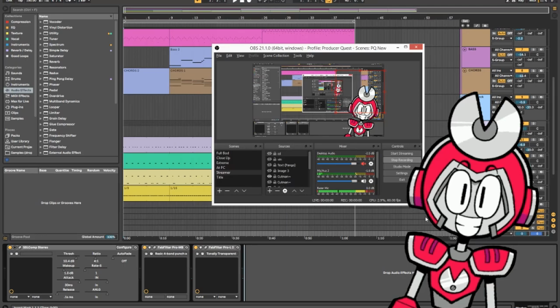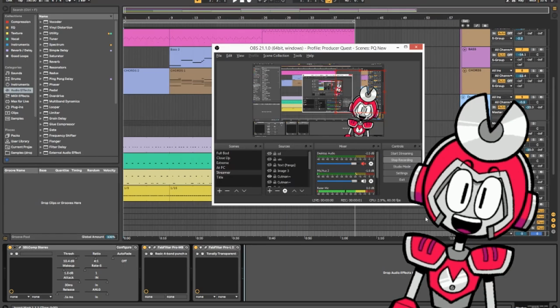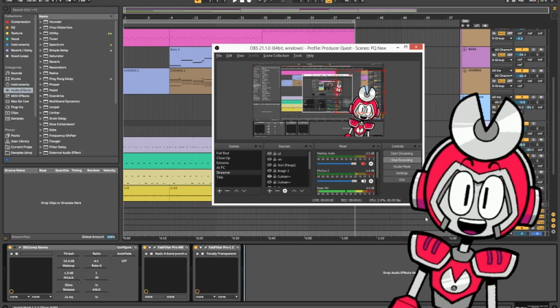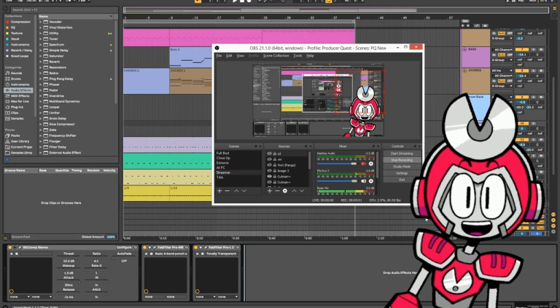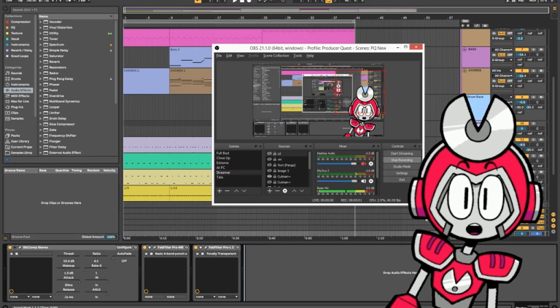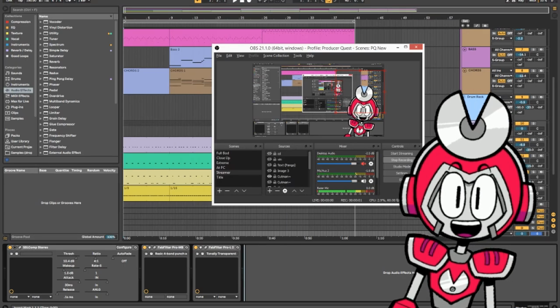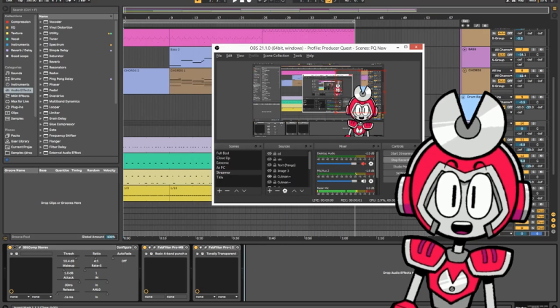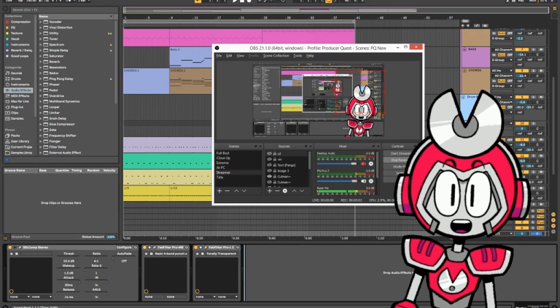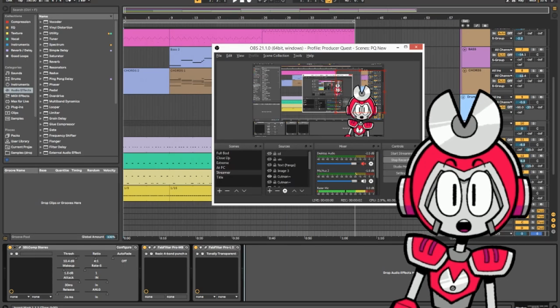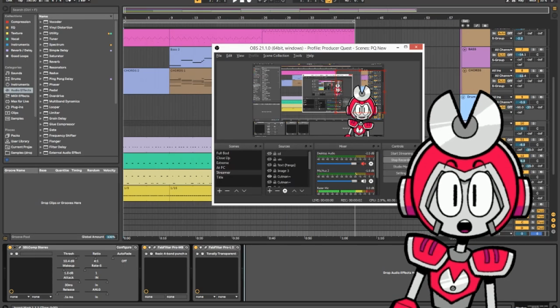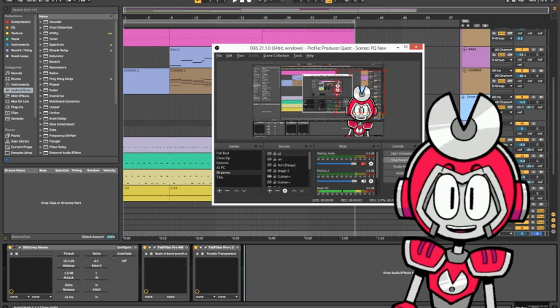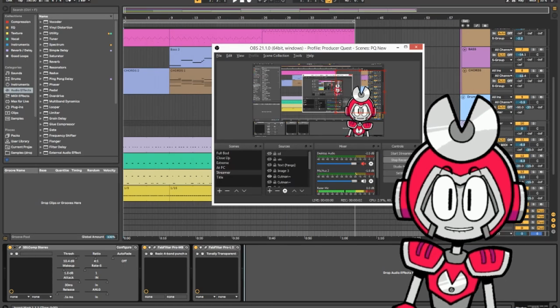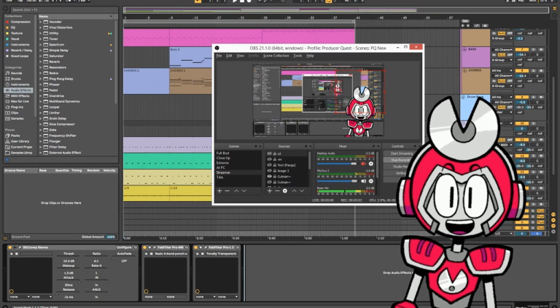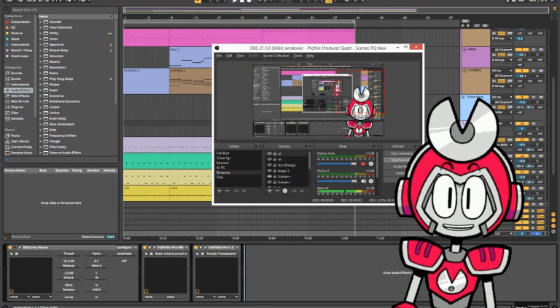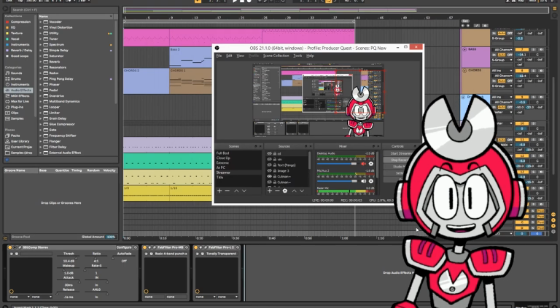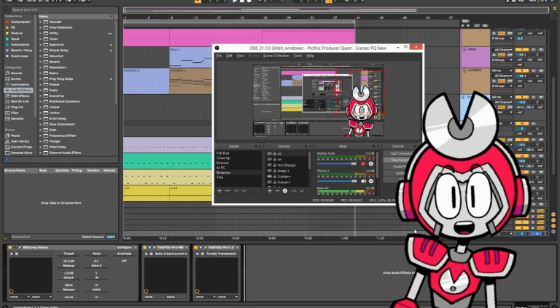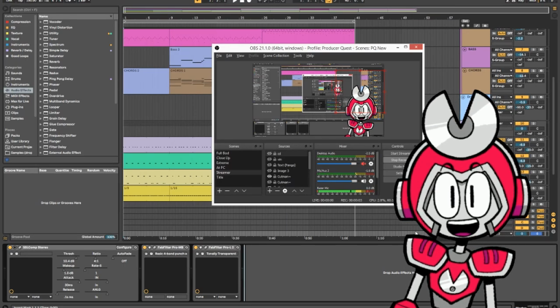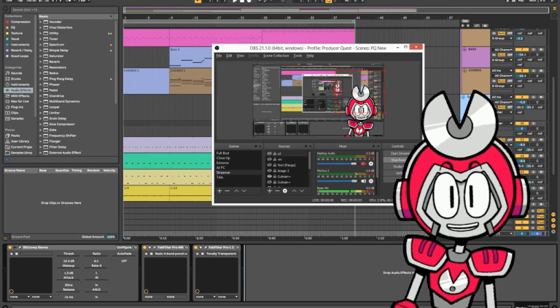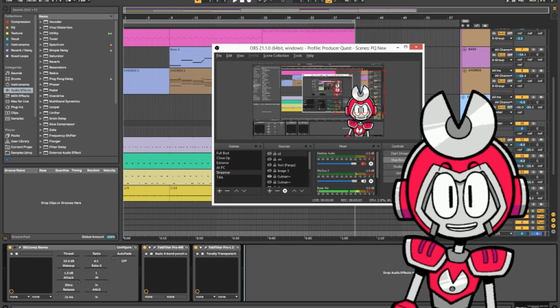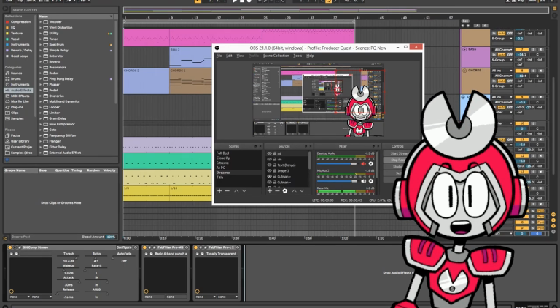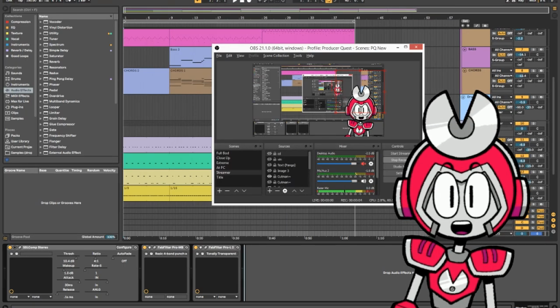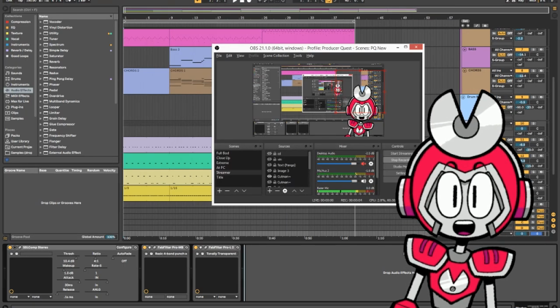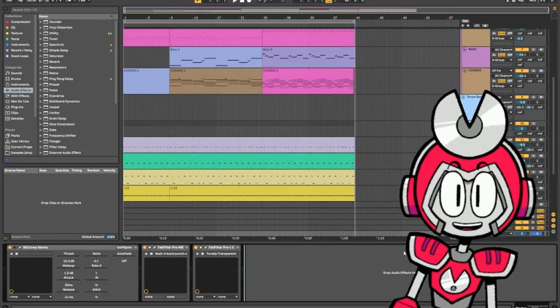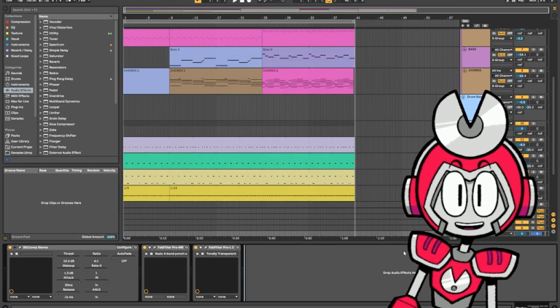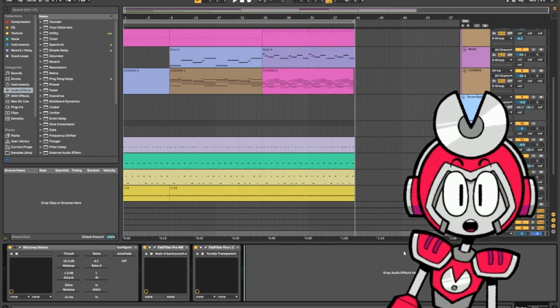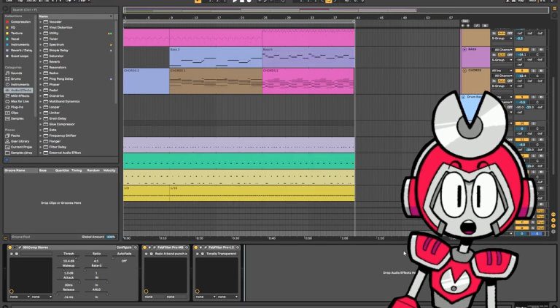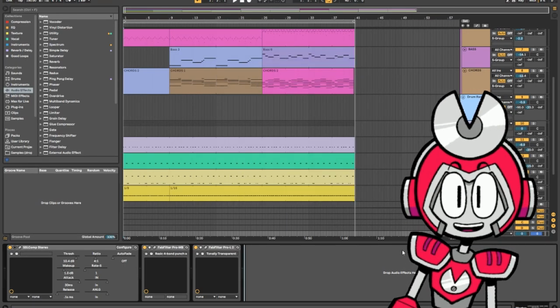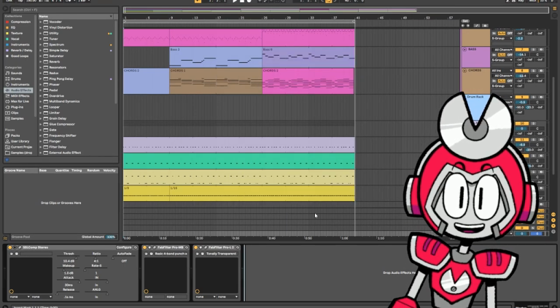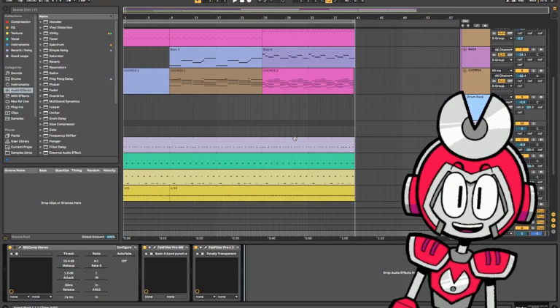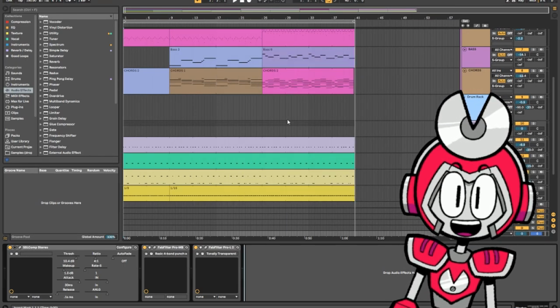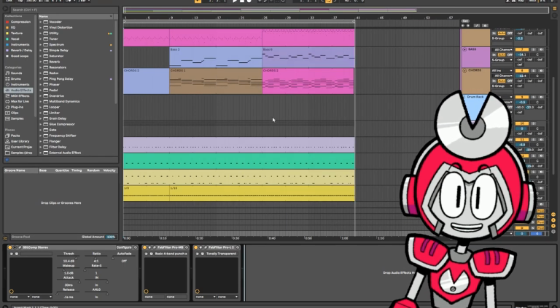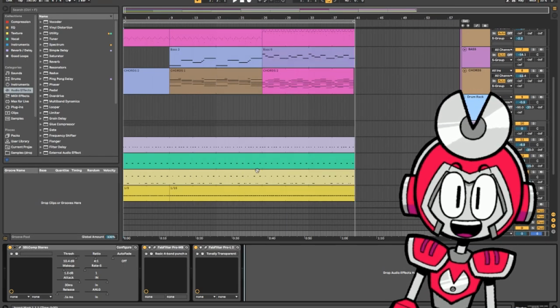Hey, your old pal Cutman here with a quick tip. I just figured out how to do this and I had to share it. Check it out.